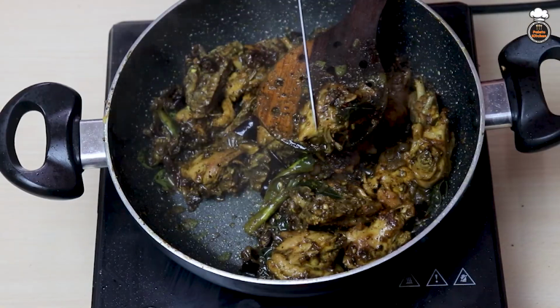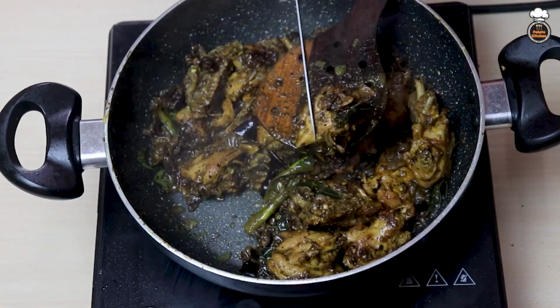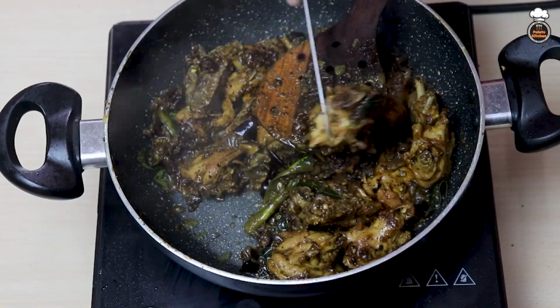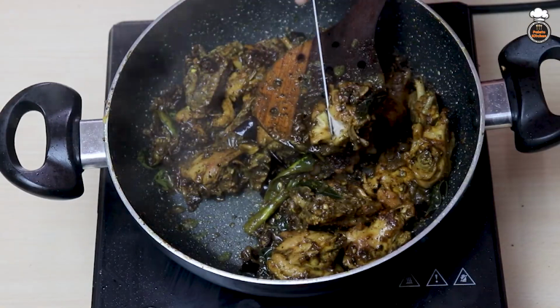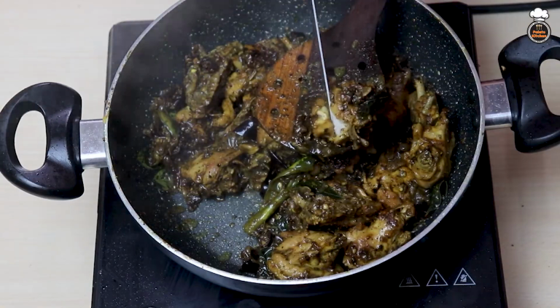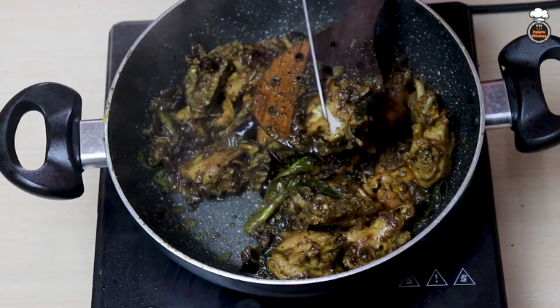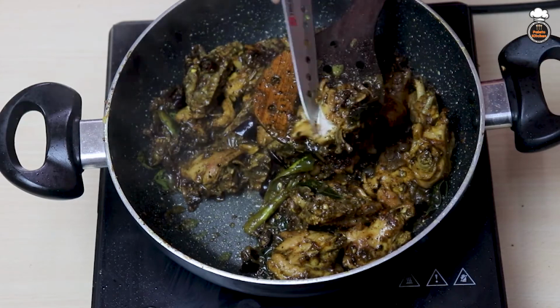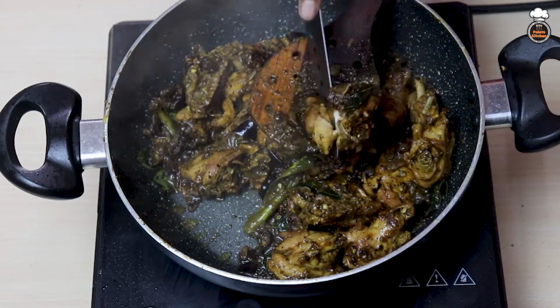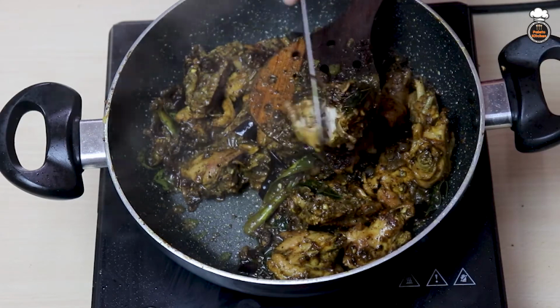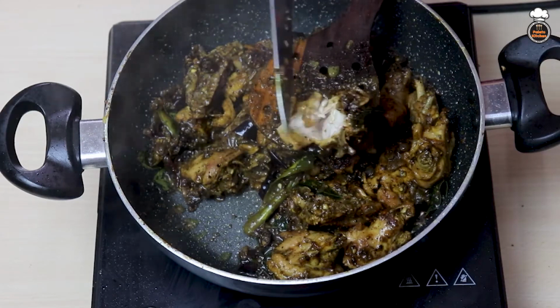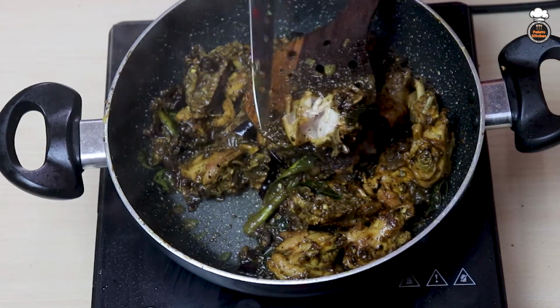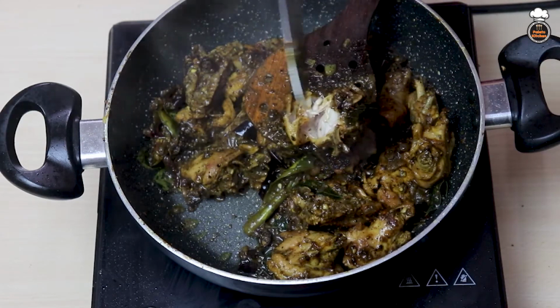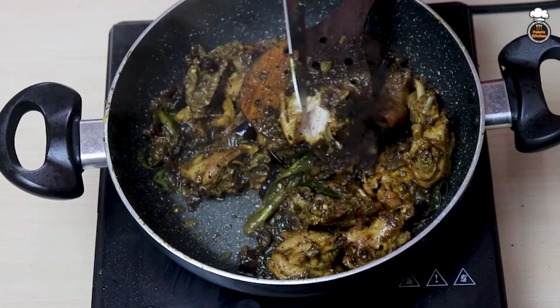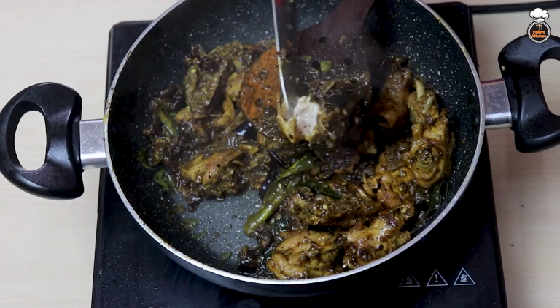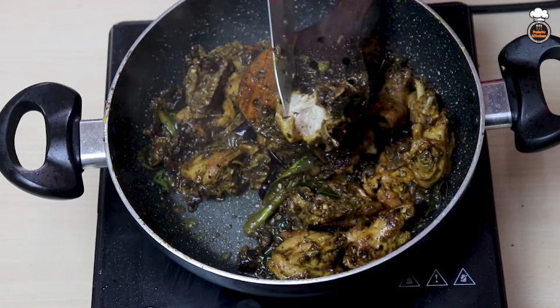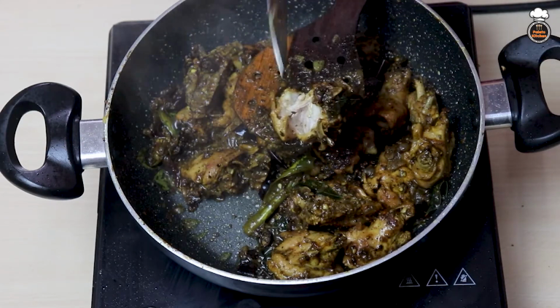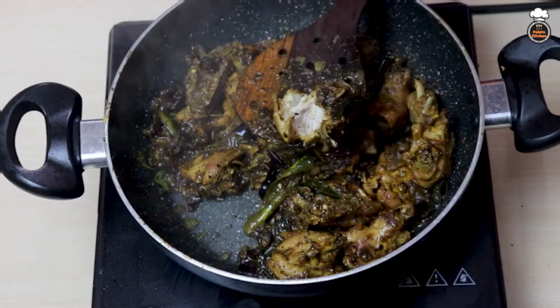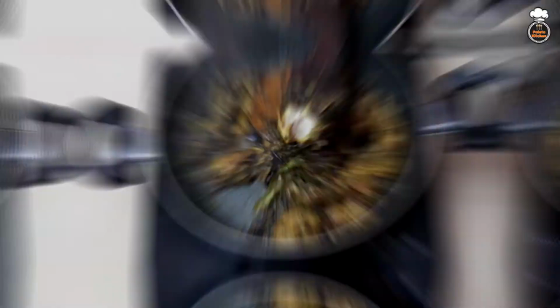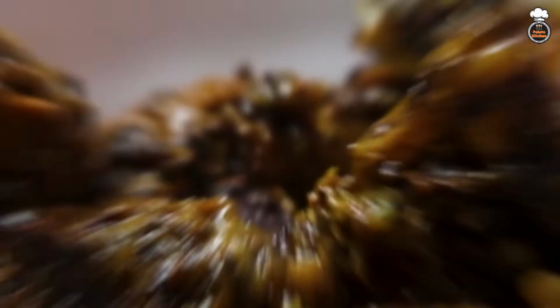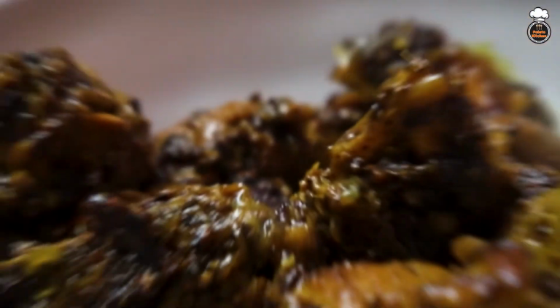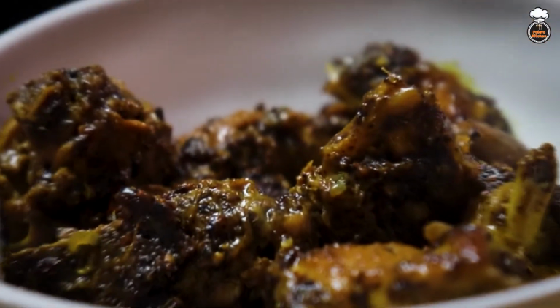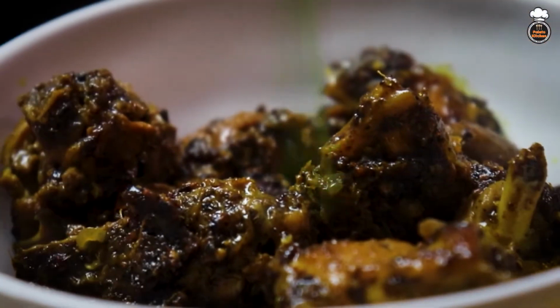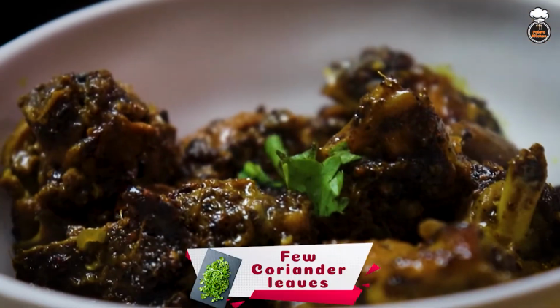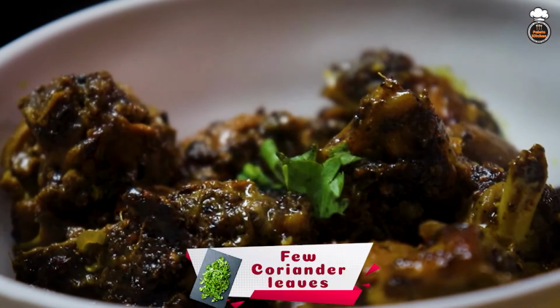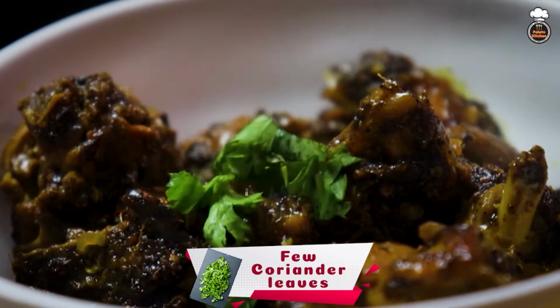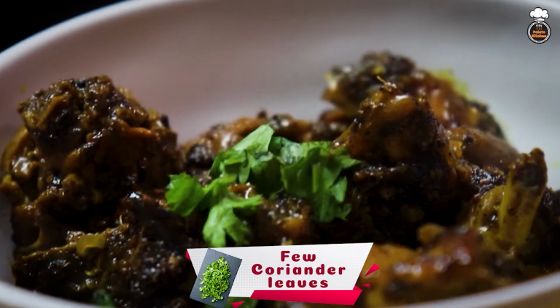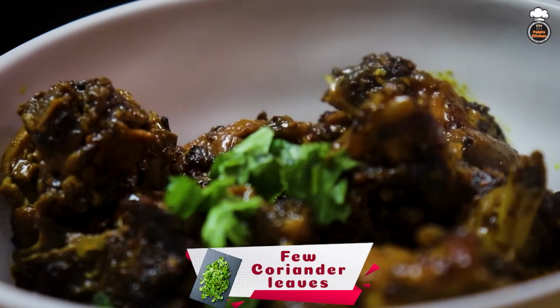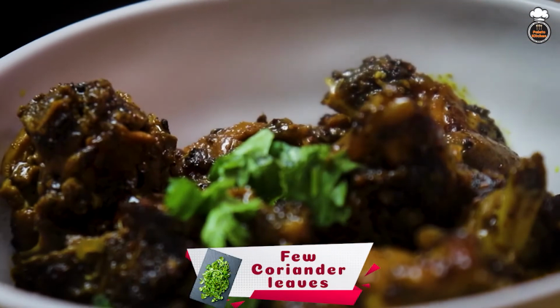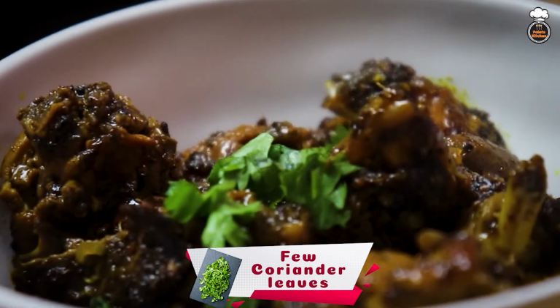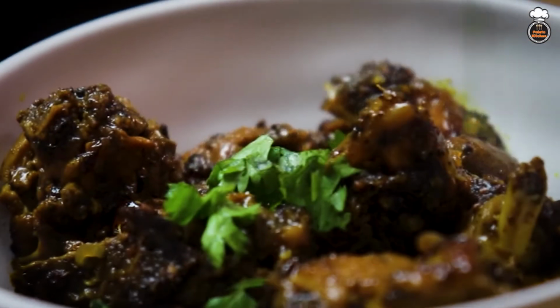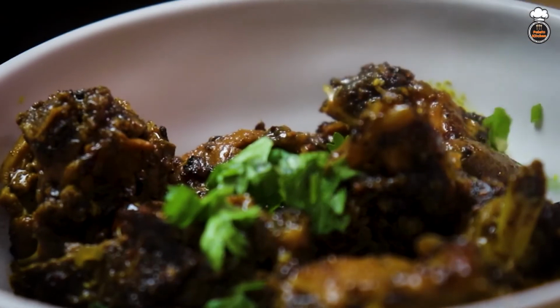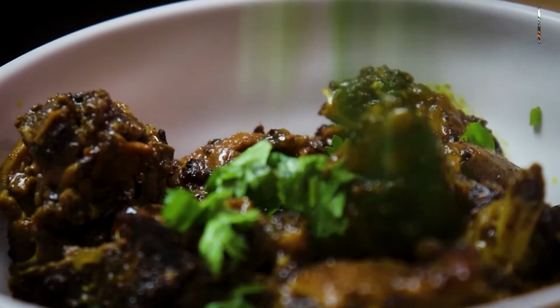Check if the chicken is tender, garnish with coriander leaves, and serve hot.